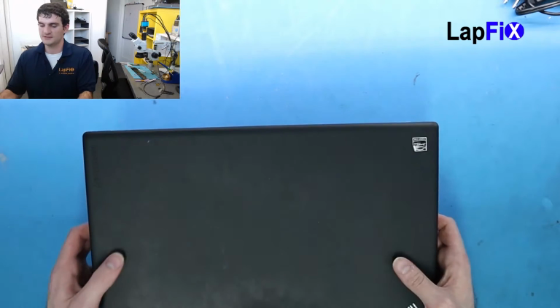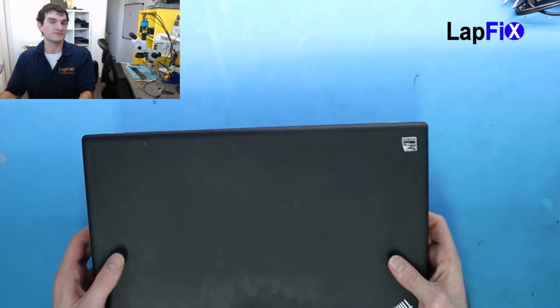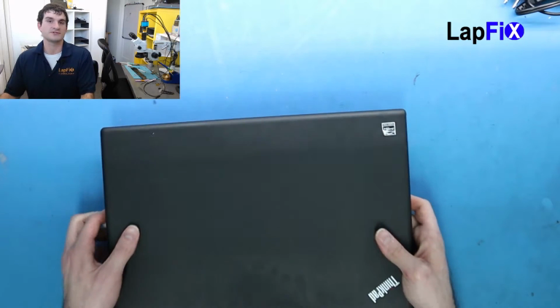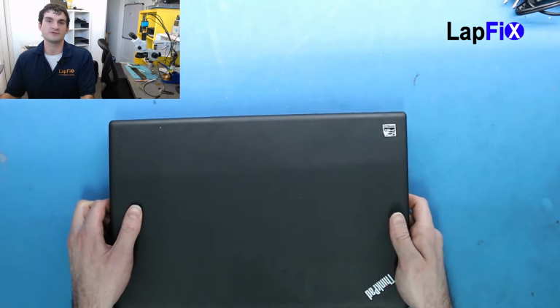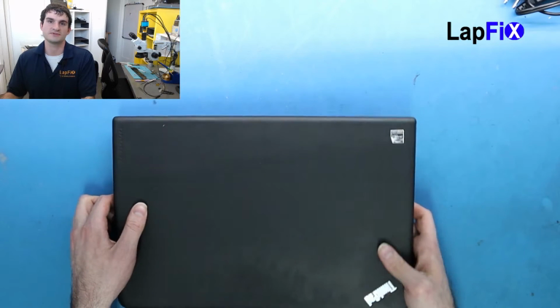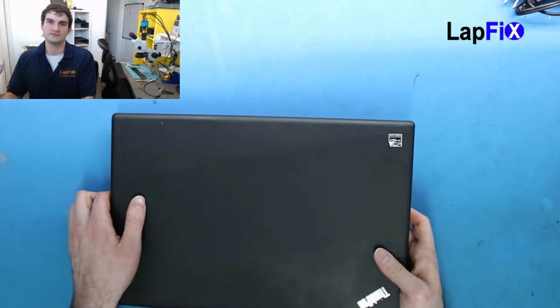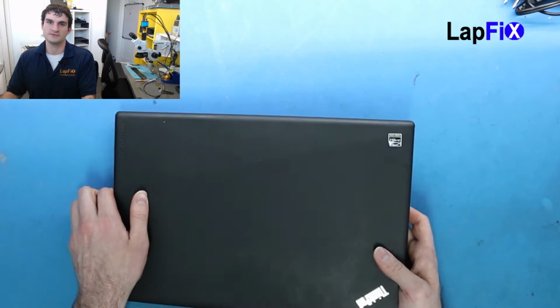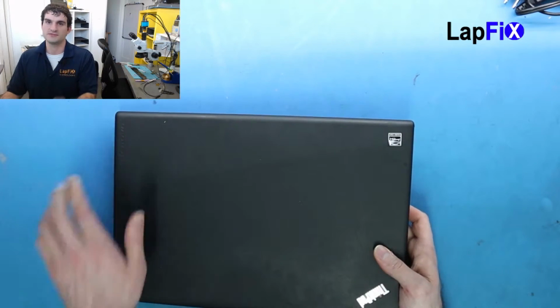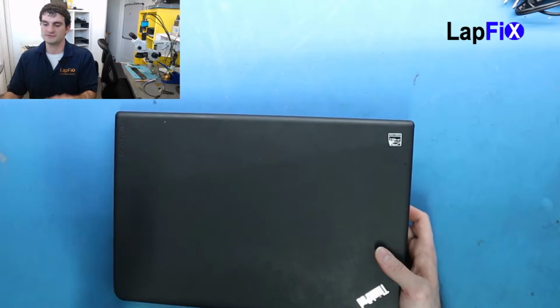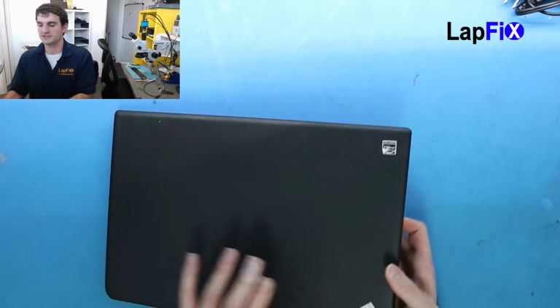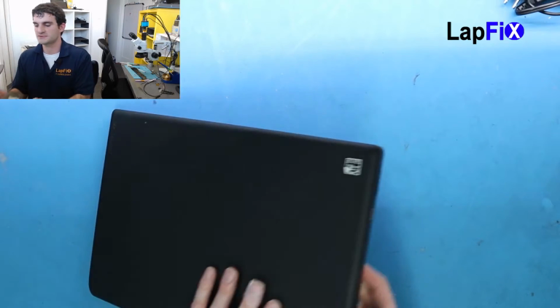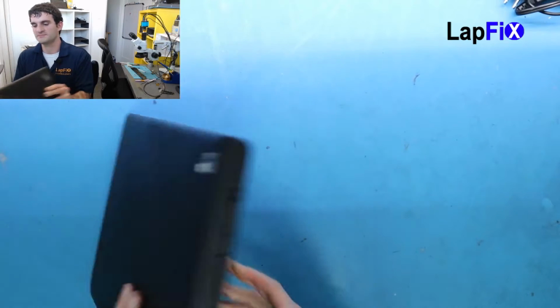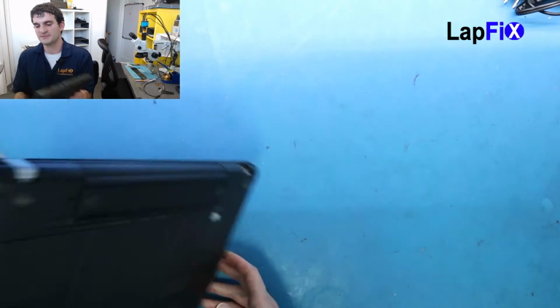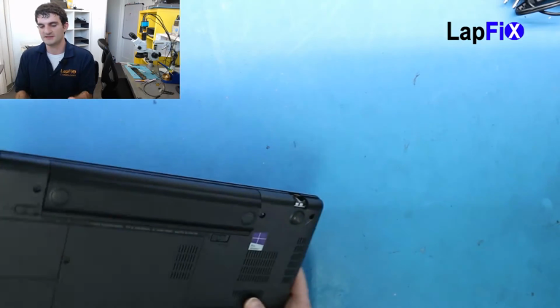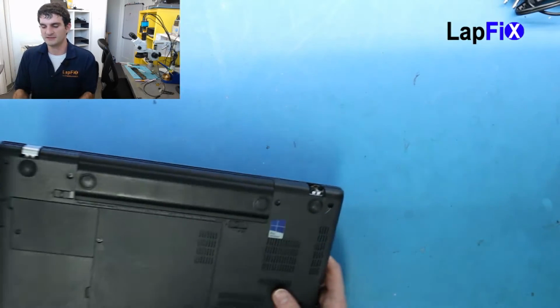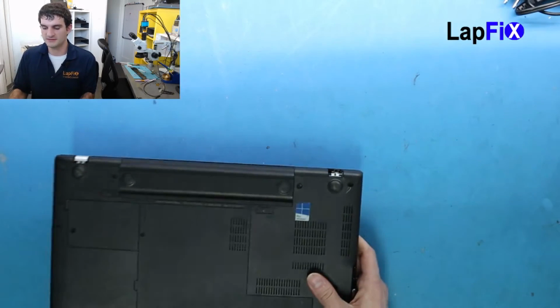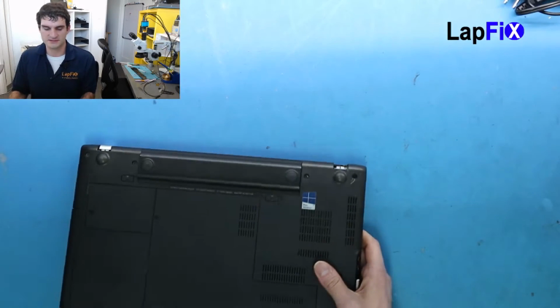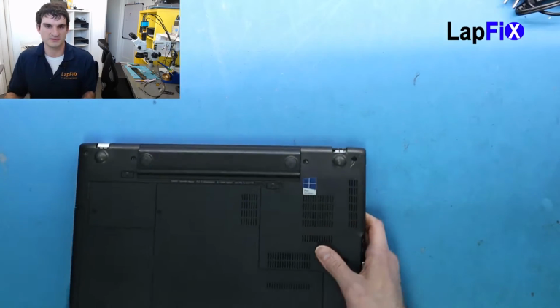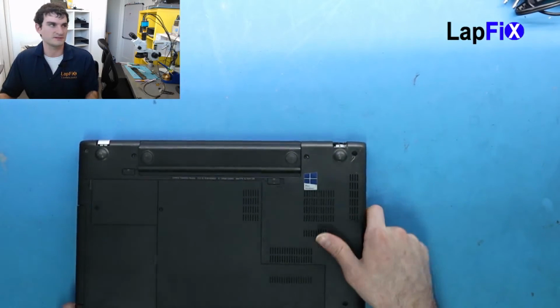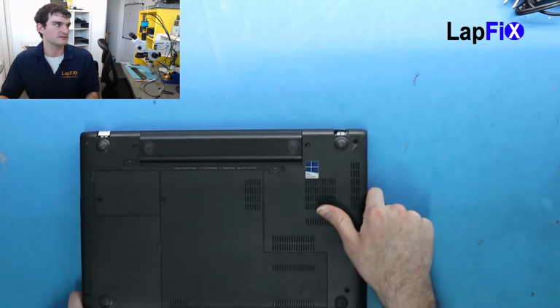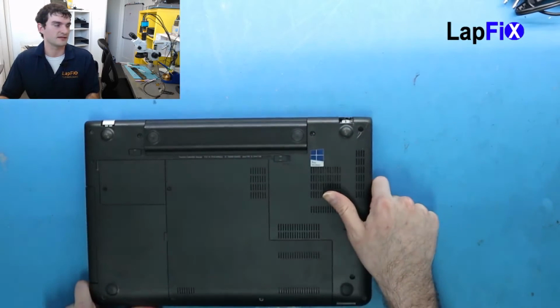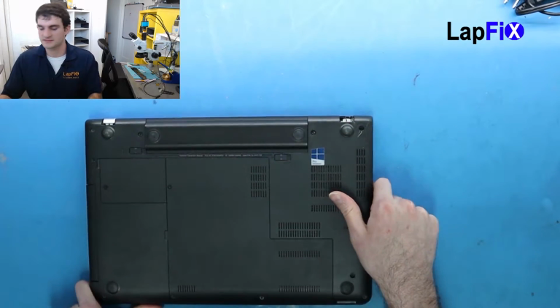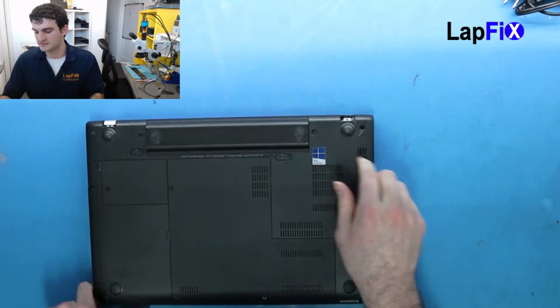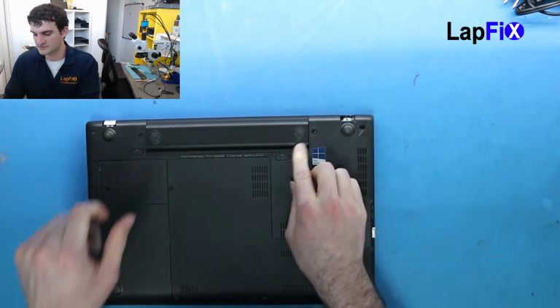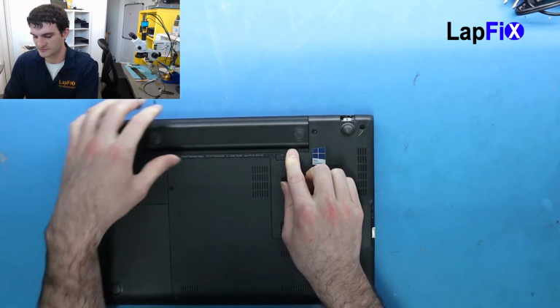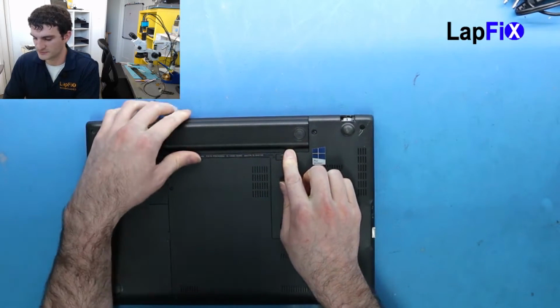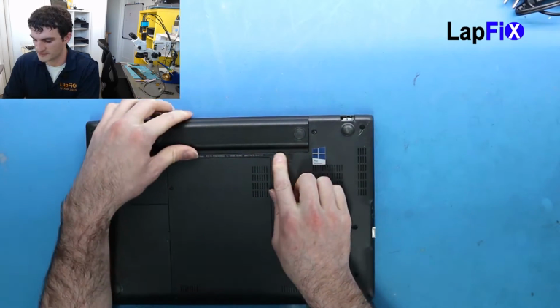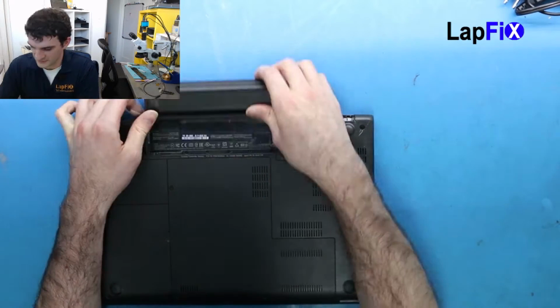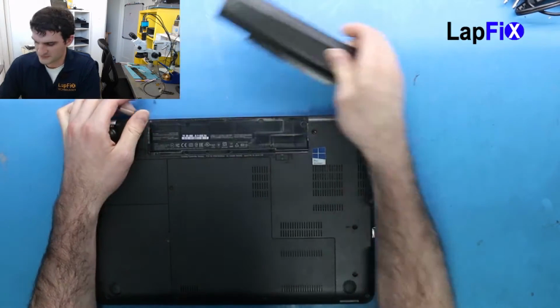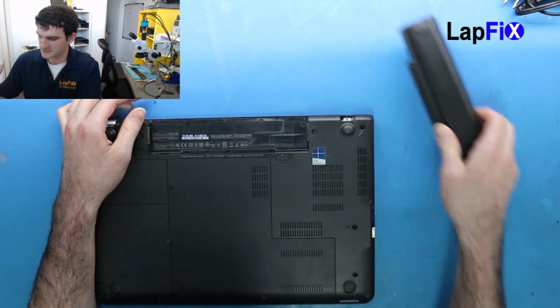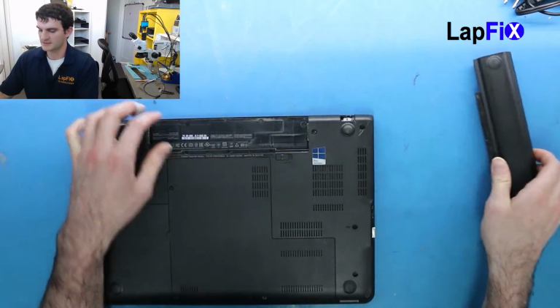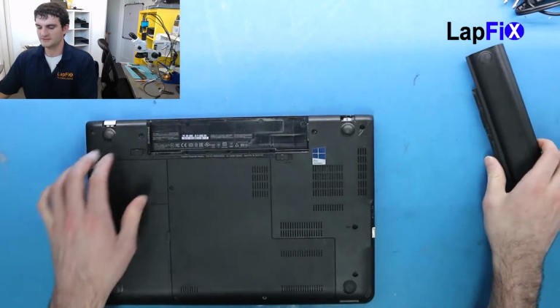So the first thing you always want to do when doing a screen replacement — and thank goodness this one has it — you just remove the battery. Let's take that out.